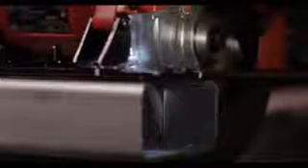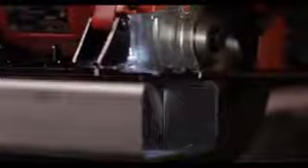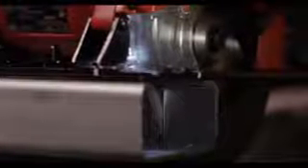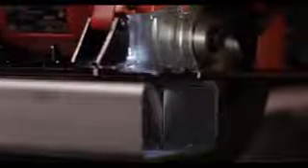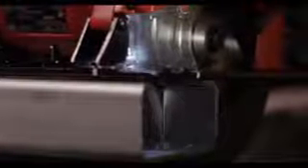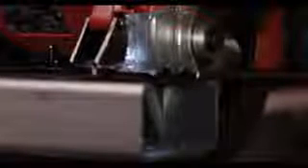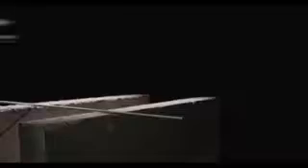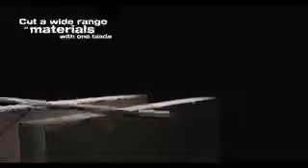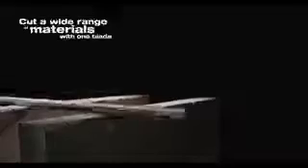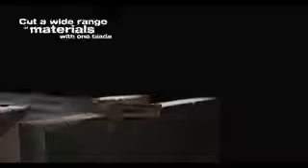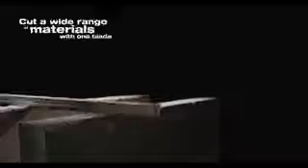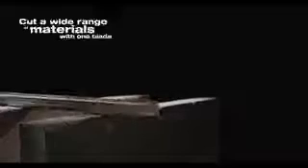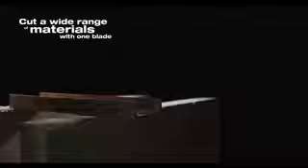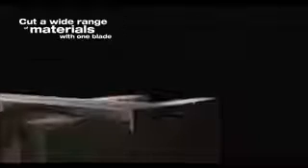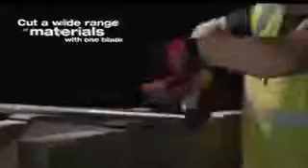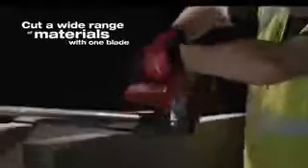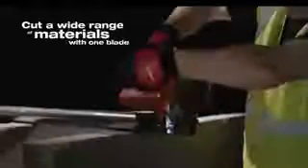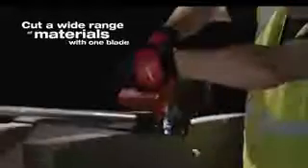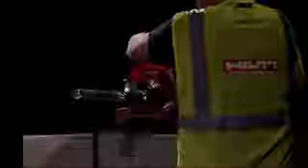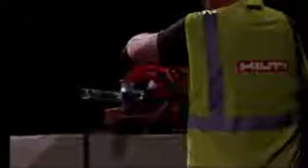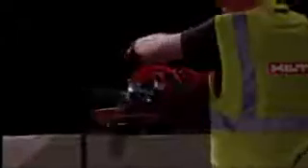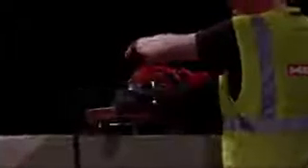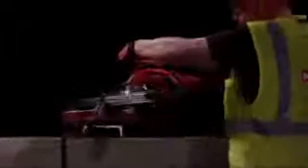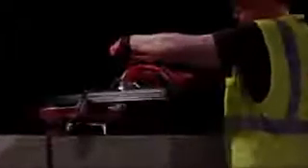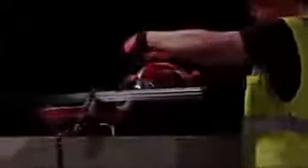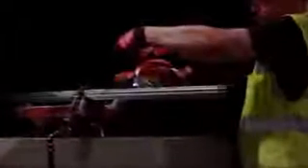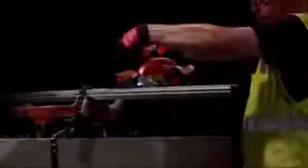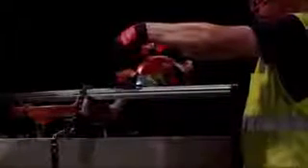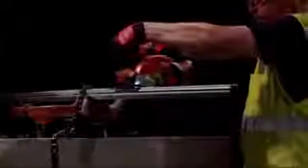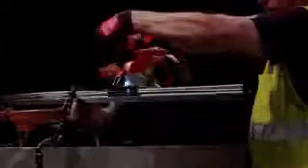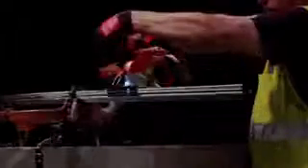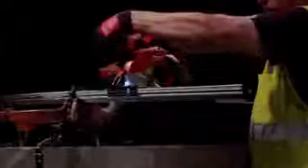With a blade specifically engineered for the widest range of metal applications, this saw will get the job done and get it done fast.